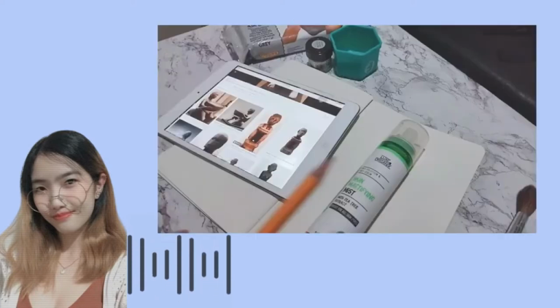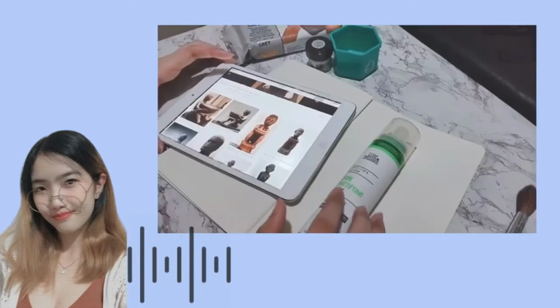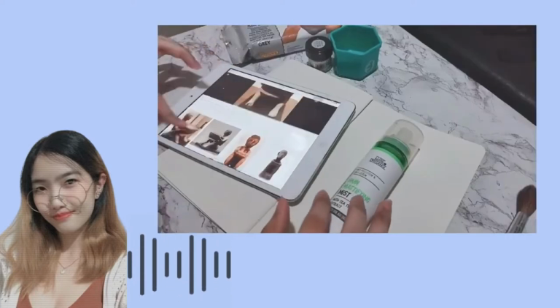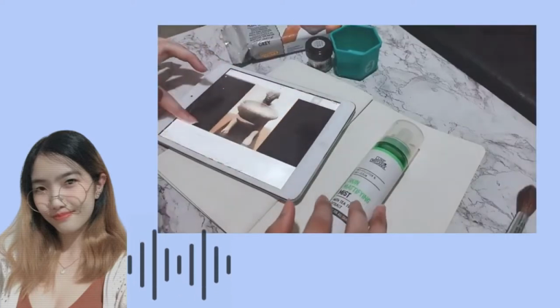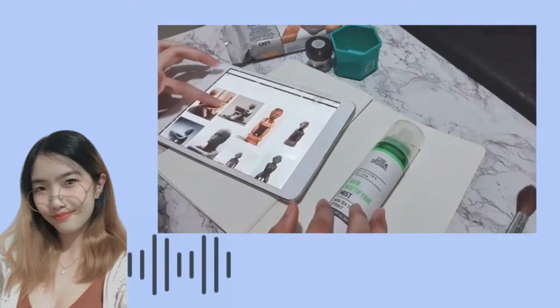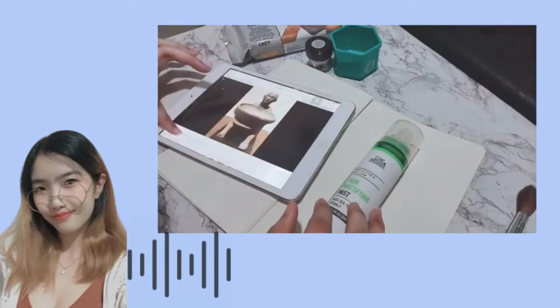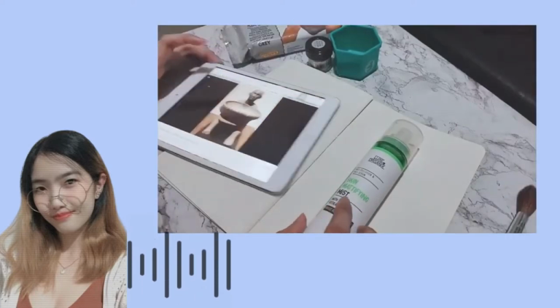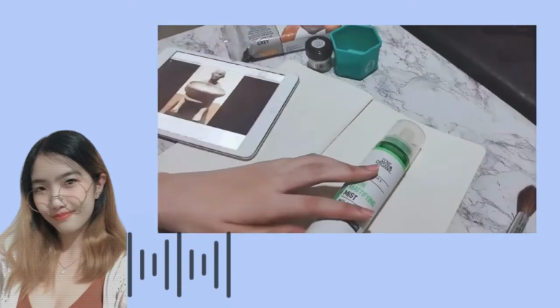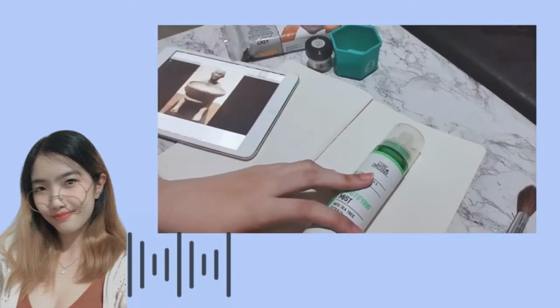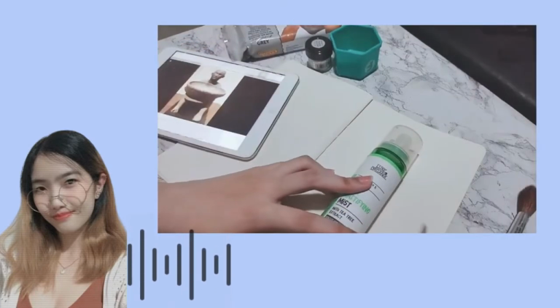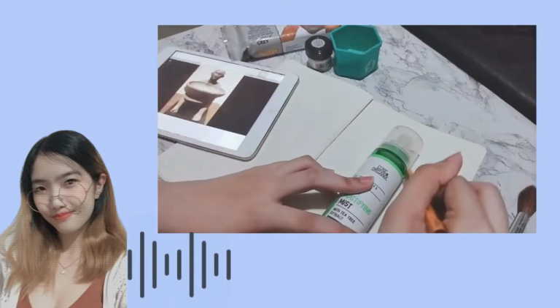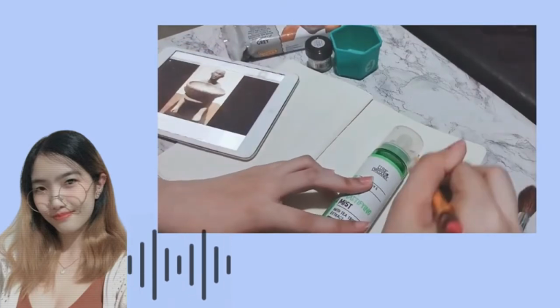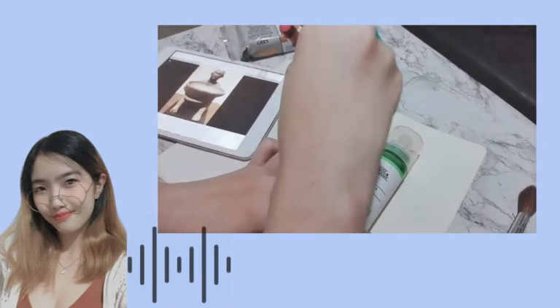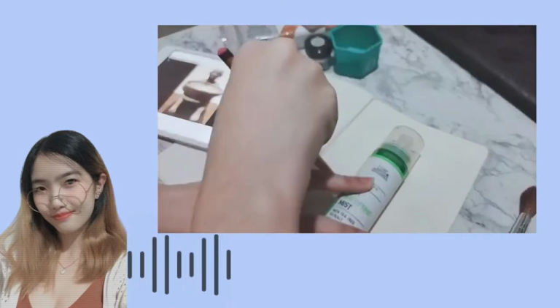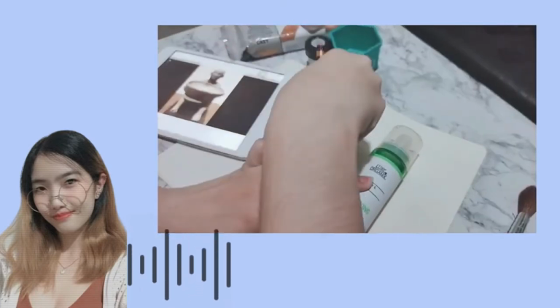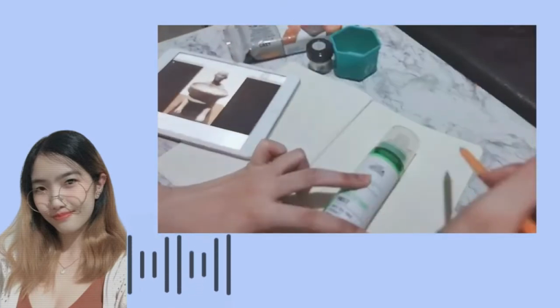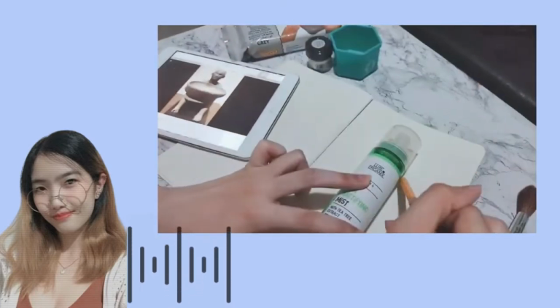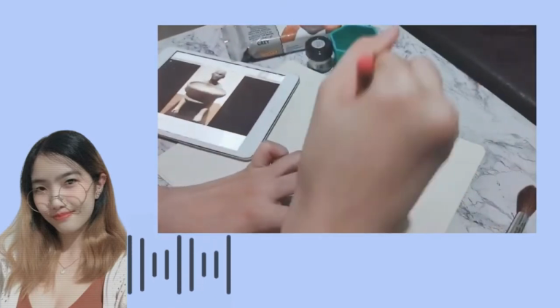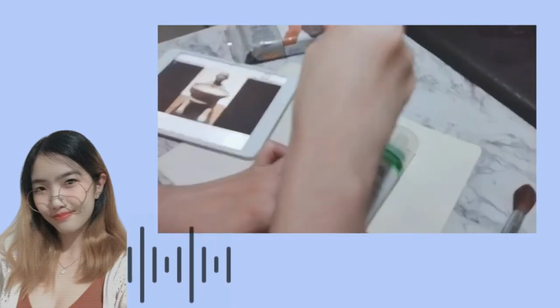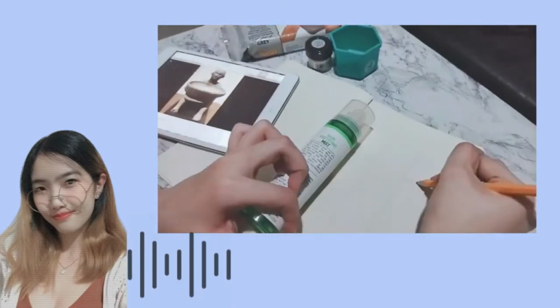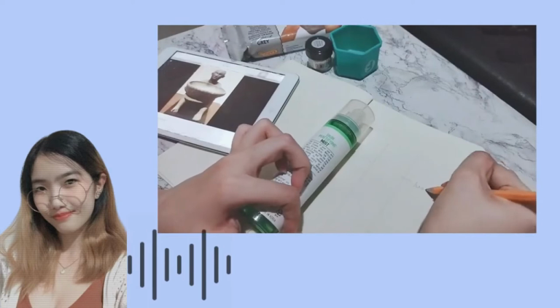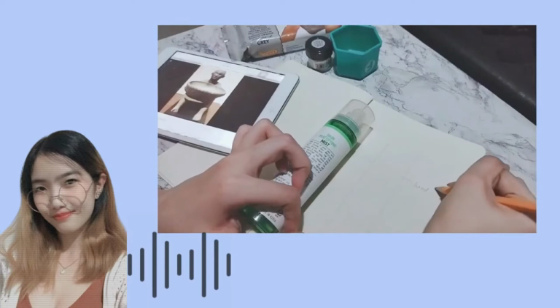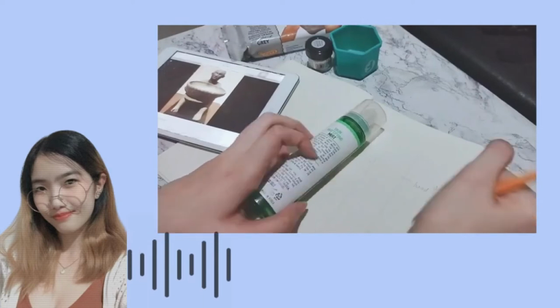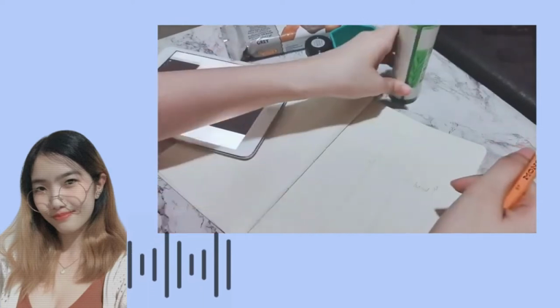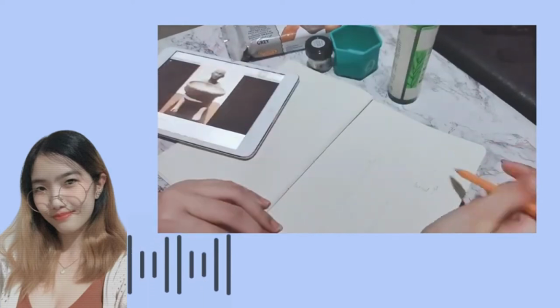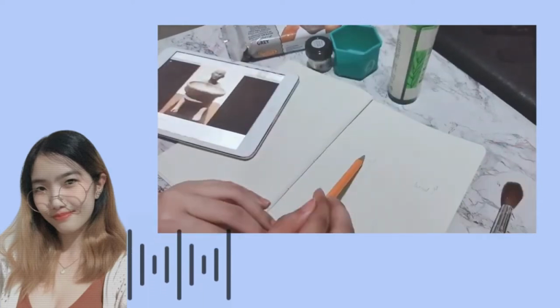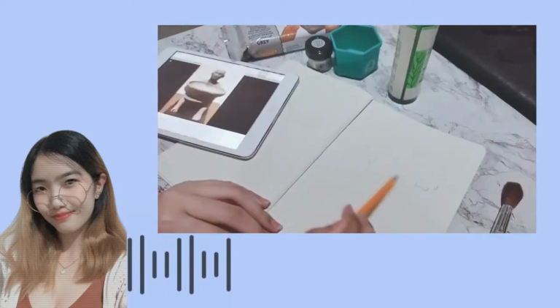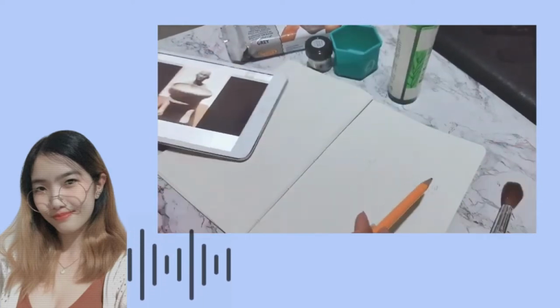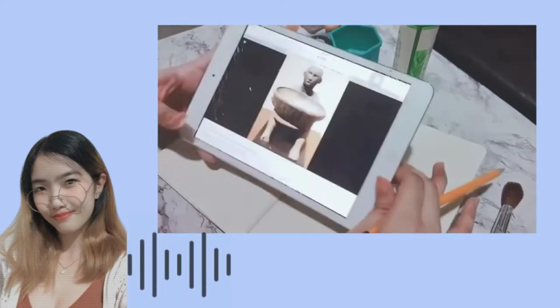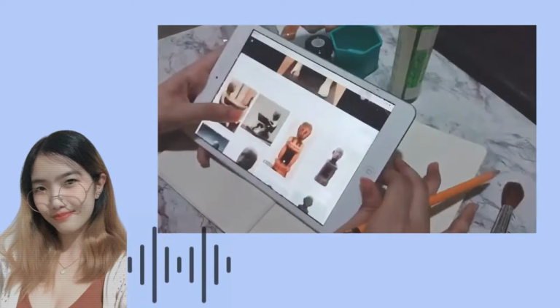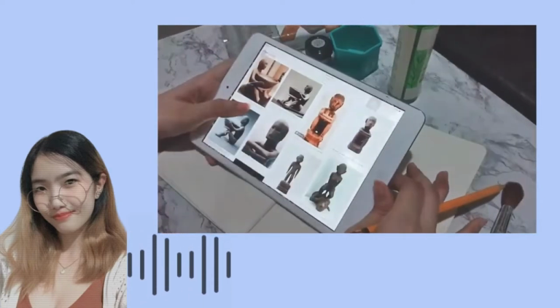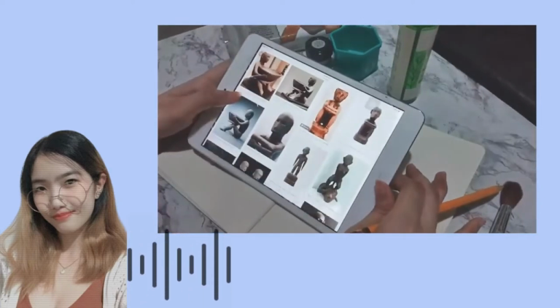Before I did some sculpting, I first sketched my plan for the design.